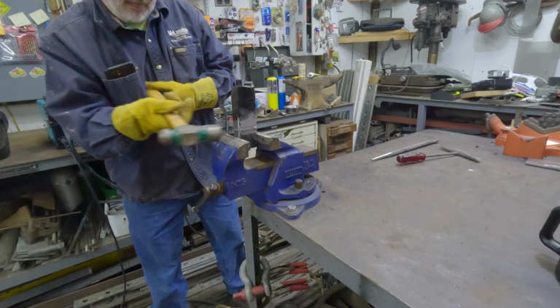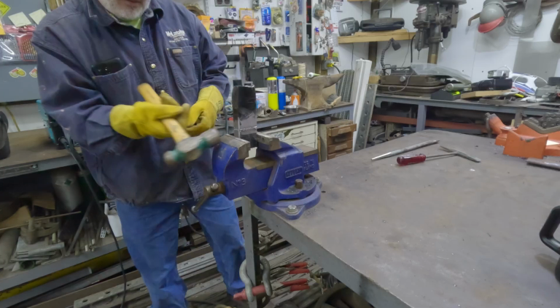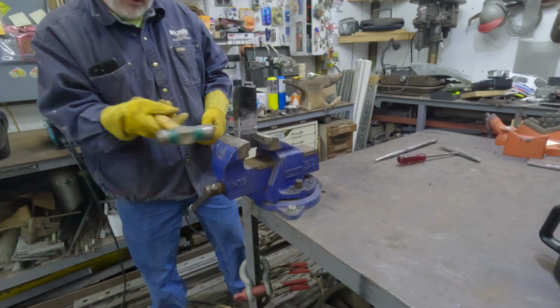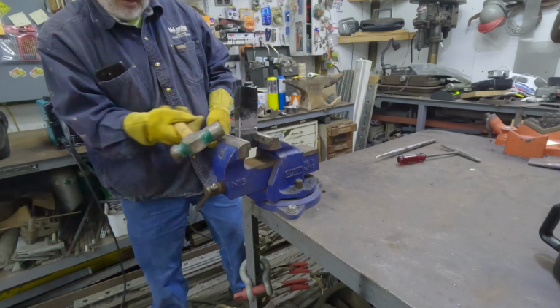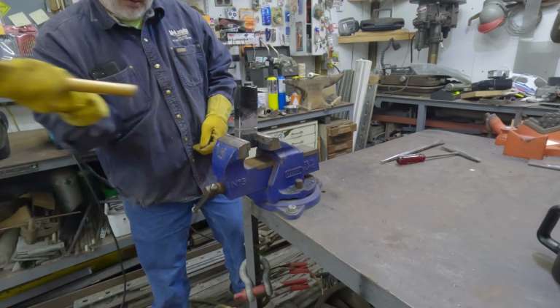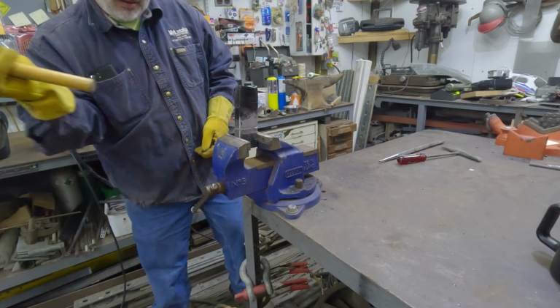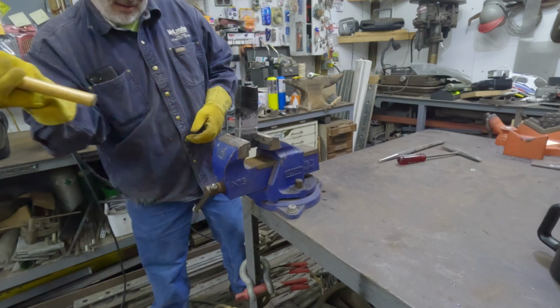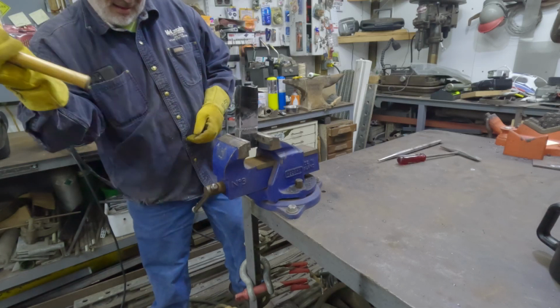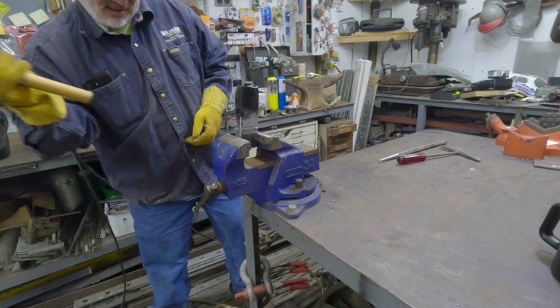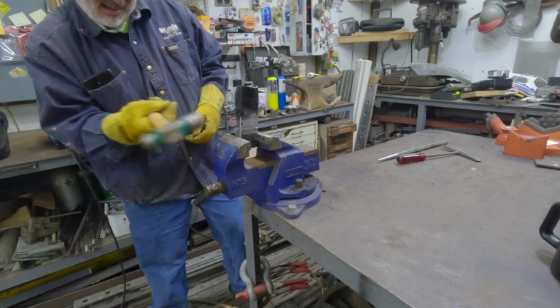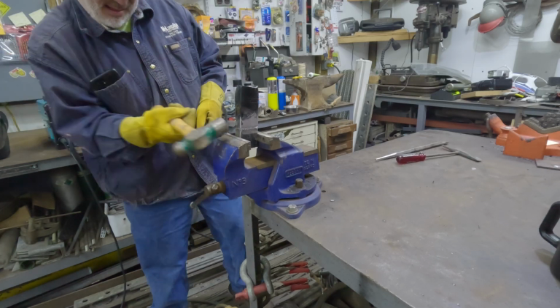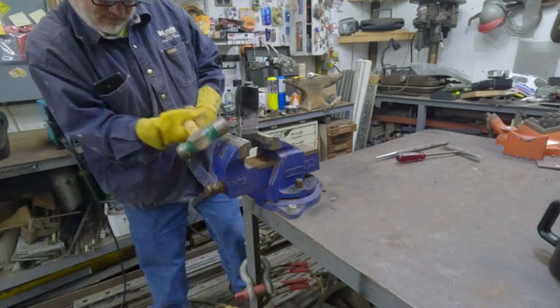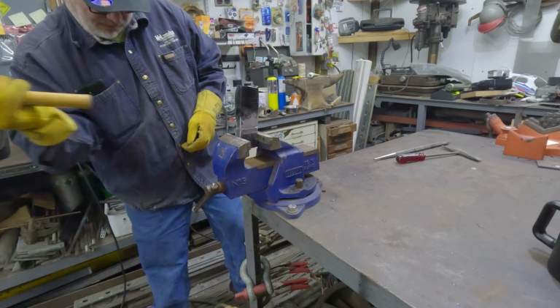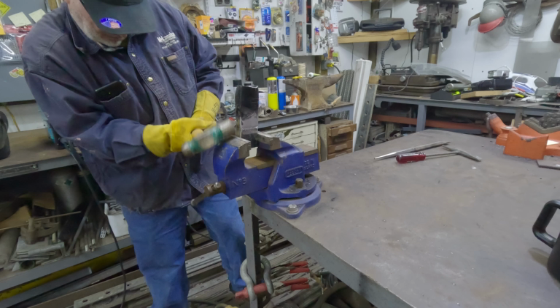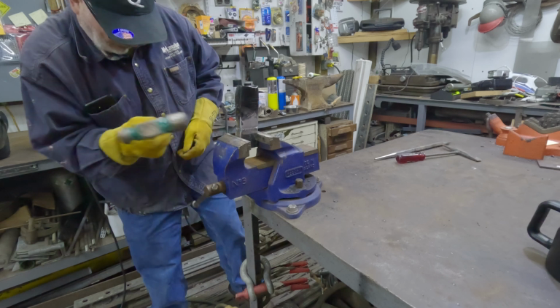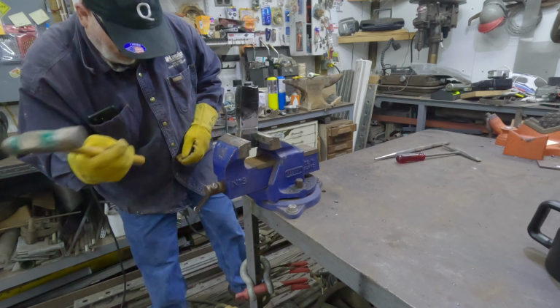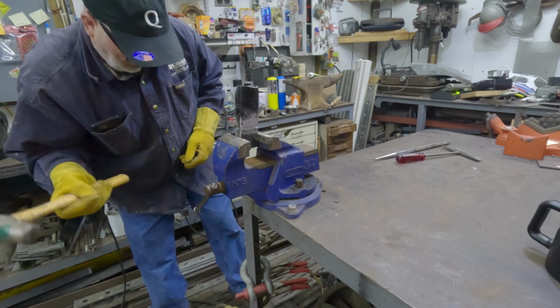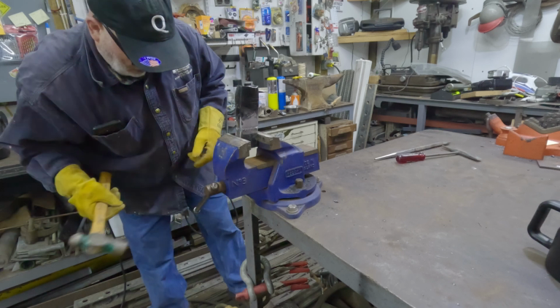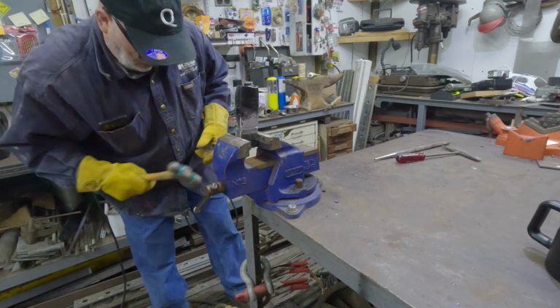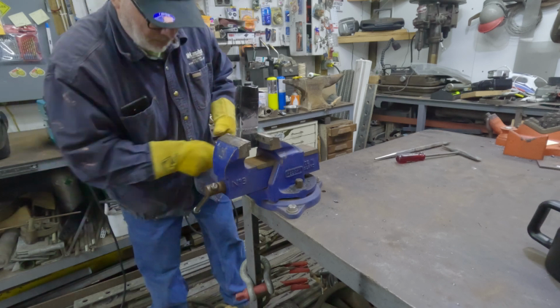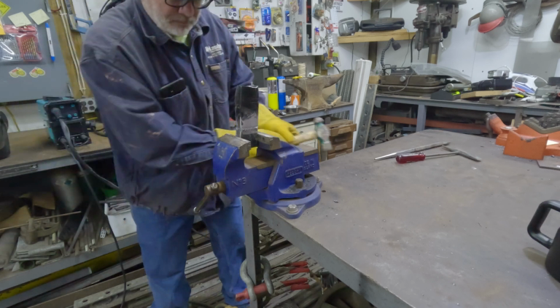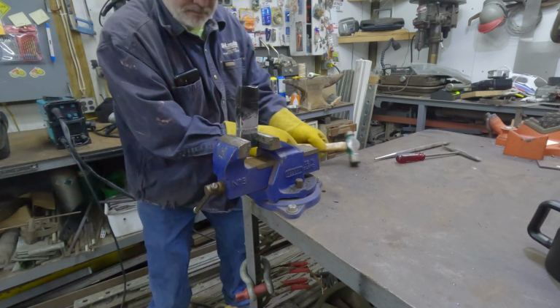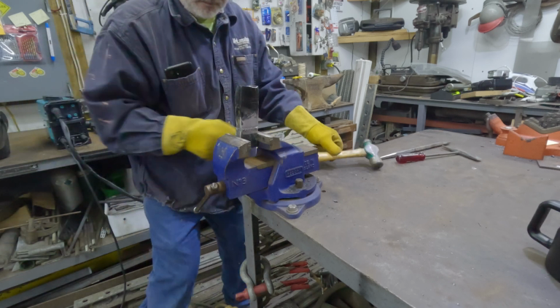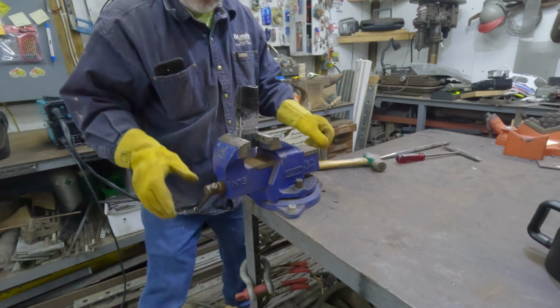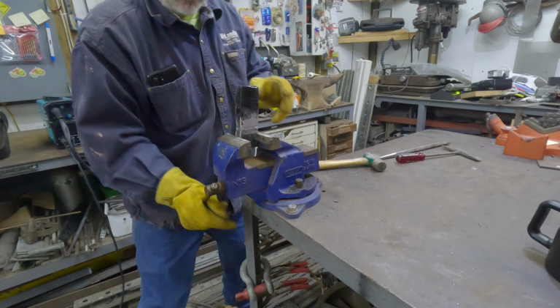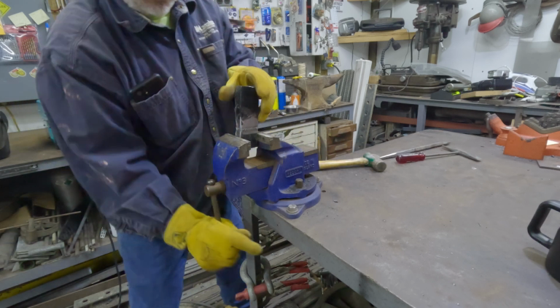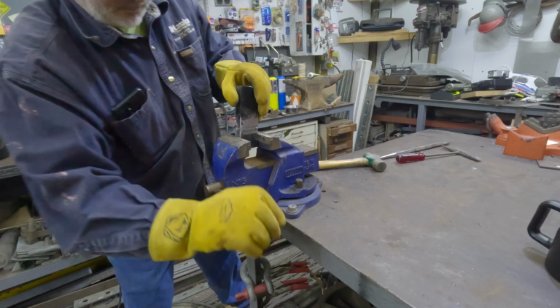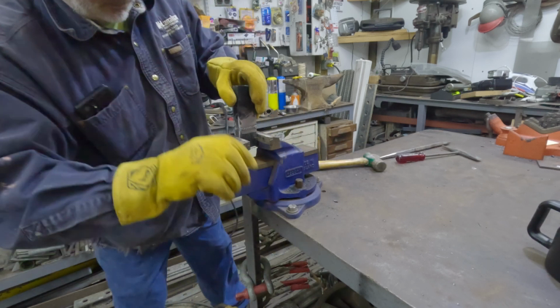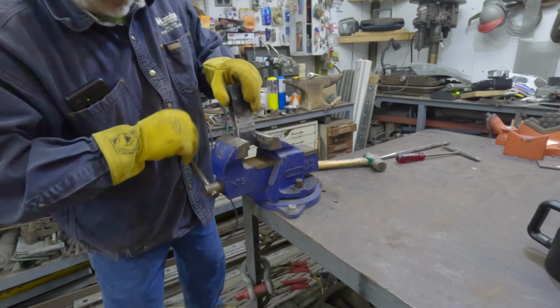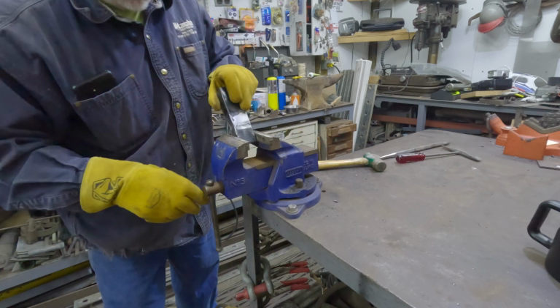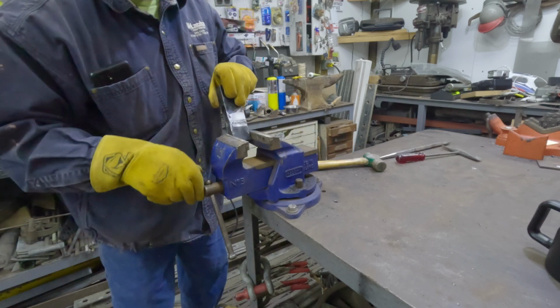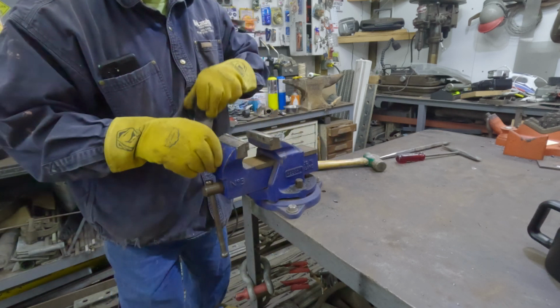Then I'm going to attempt to make these welds fail, to check the quality of the welds.